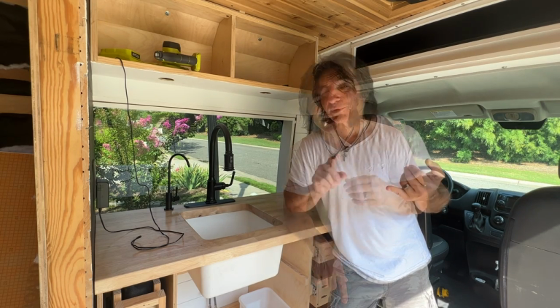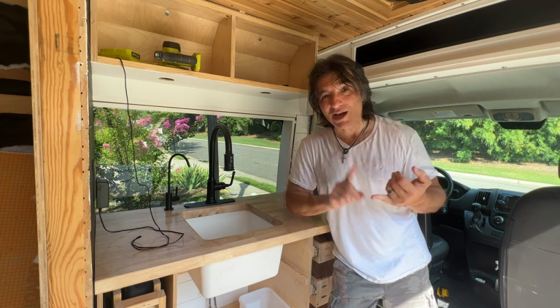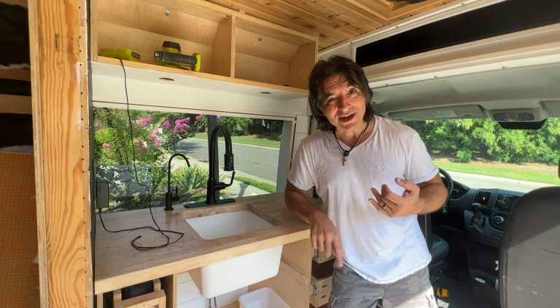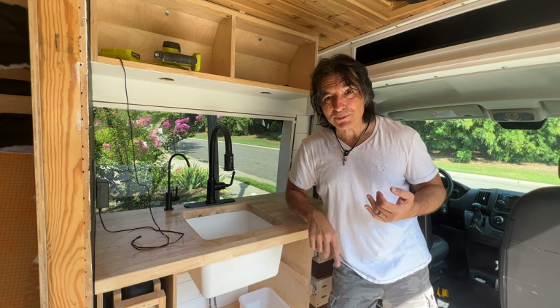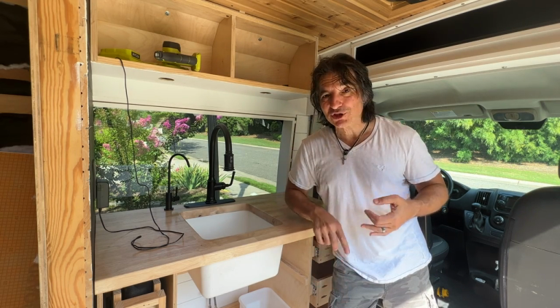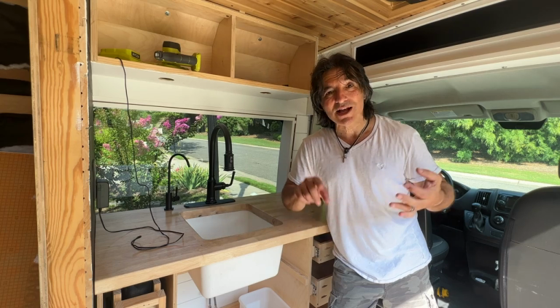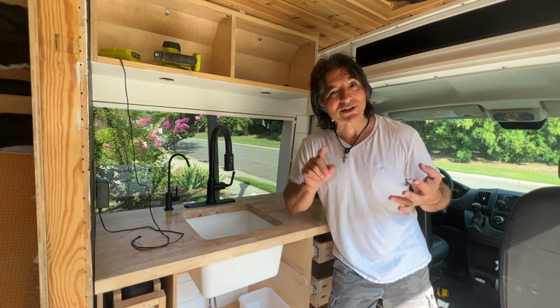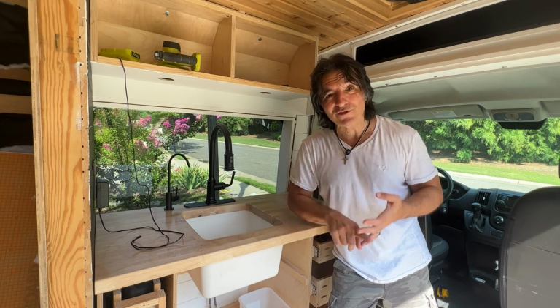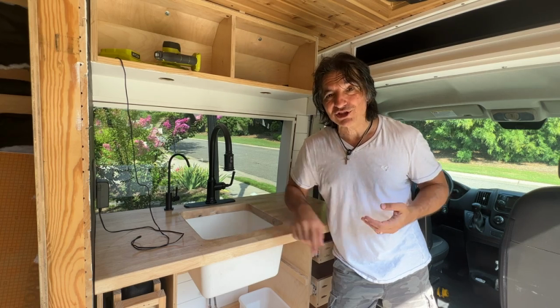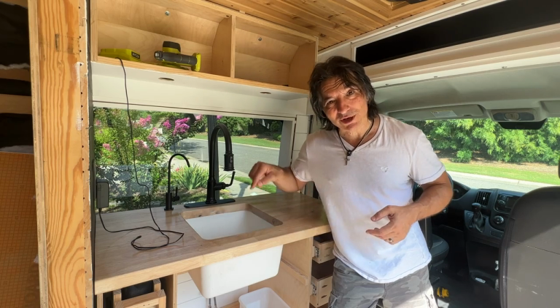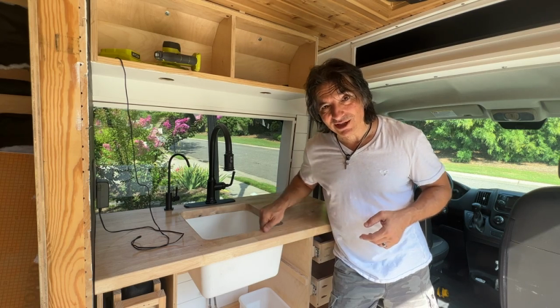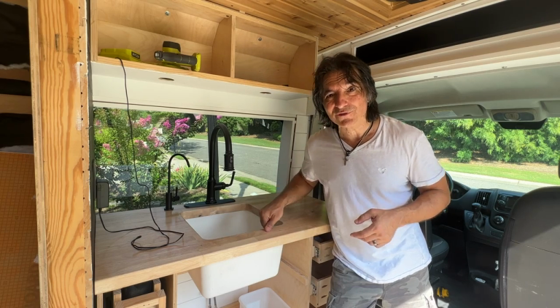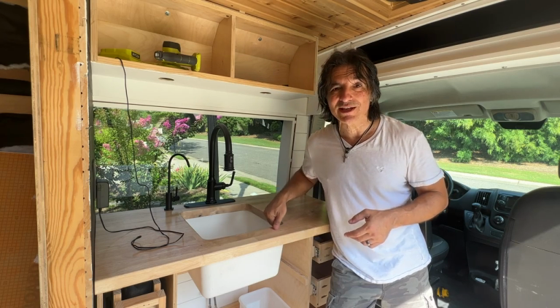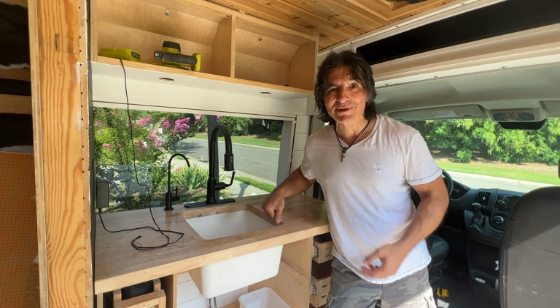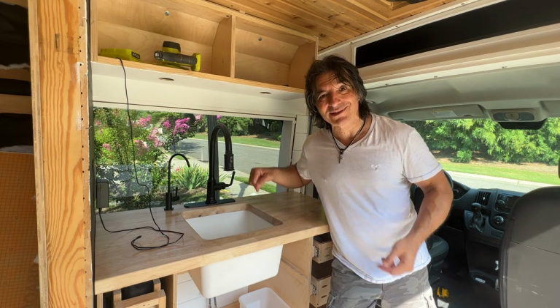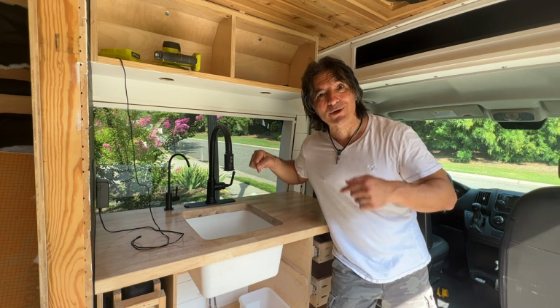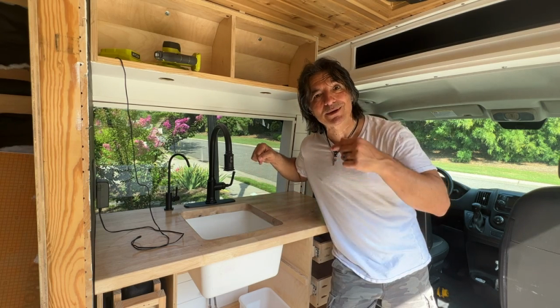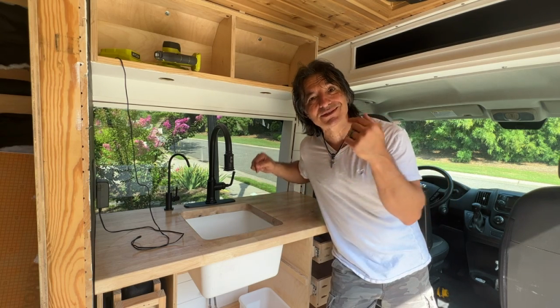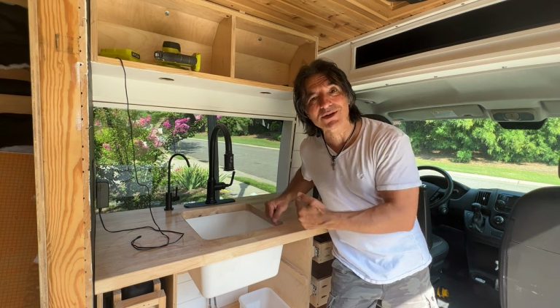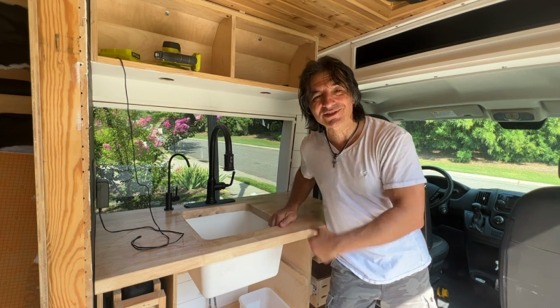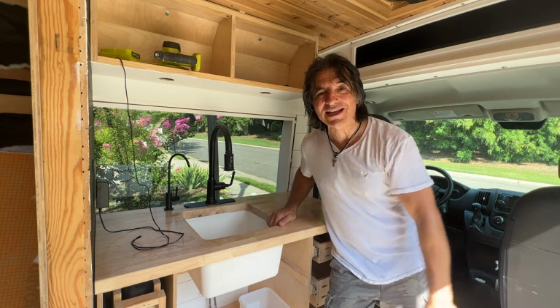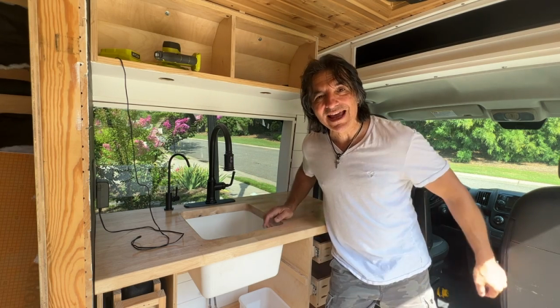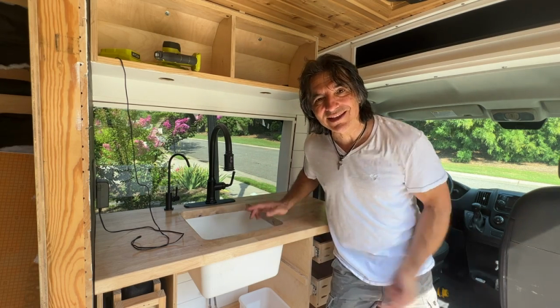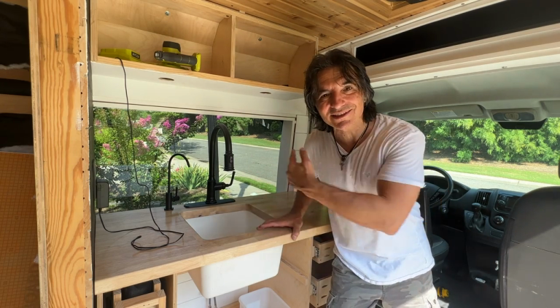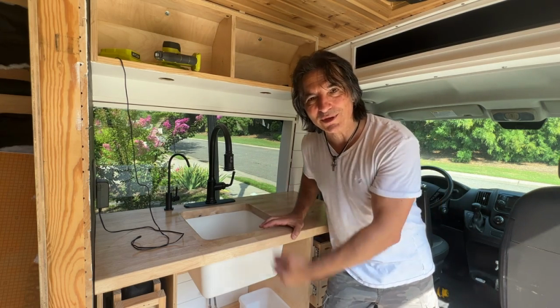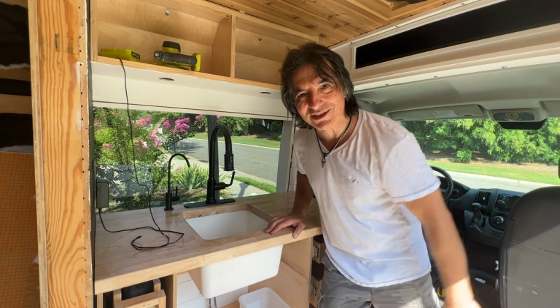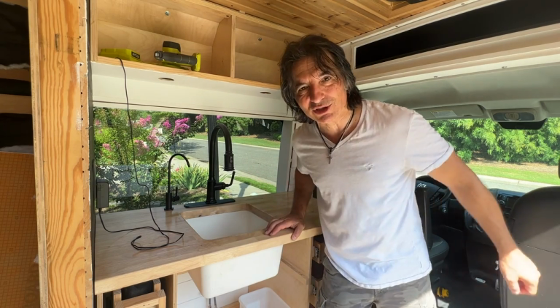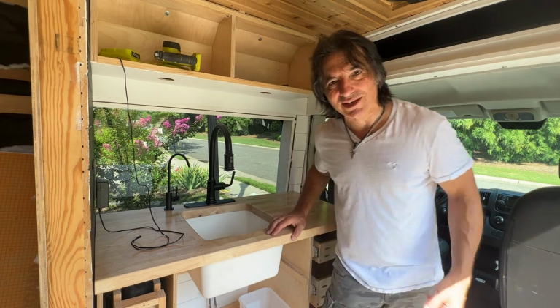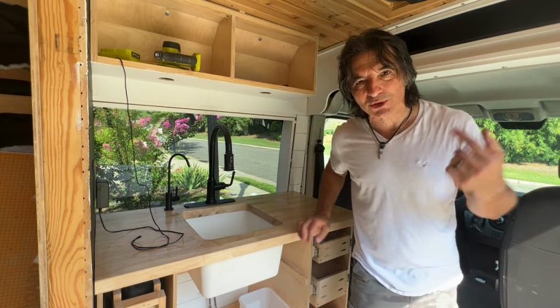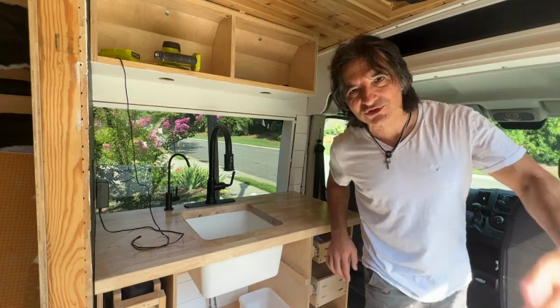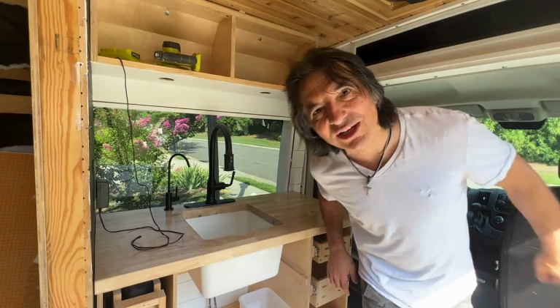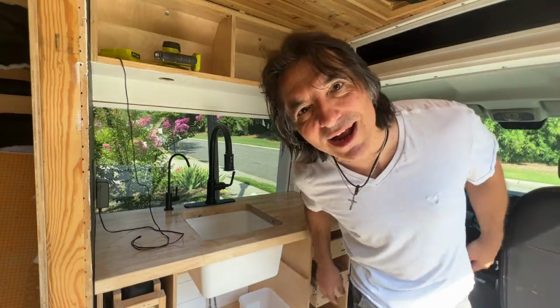So we're gonna unwrap the butcher block, we're gonna finish it, we're gonna cut it for the undermount sink, we're gonna install the sink — and this is what it's going to look like. So stick around.